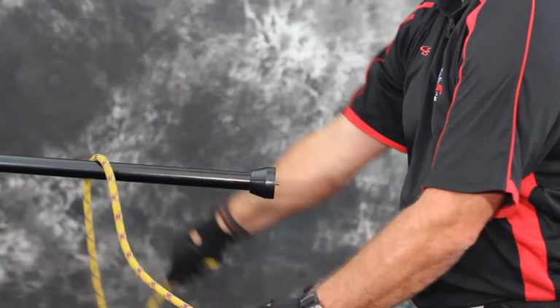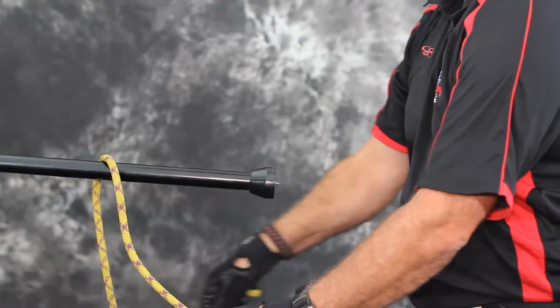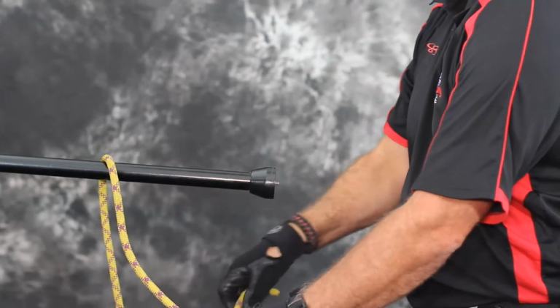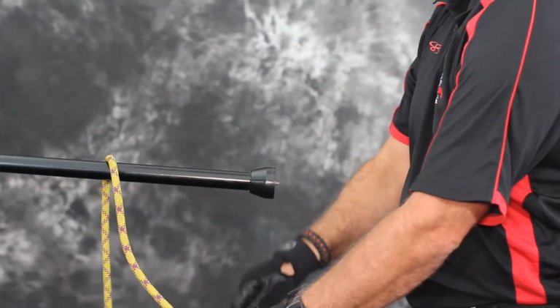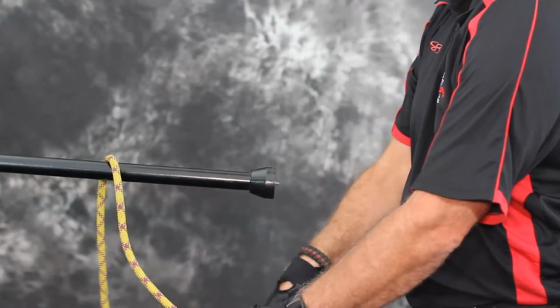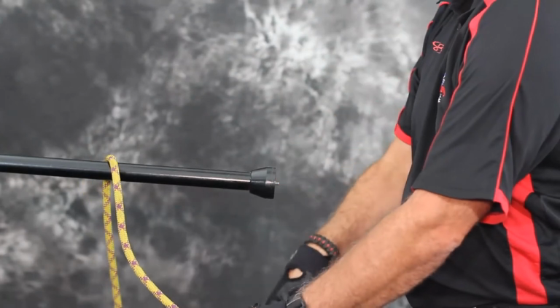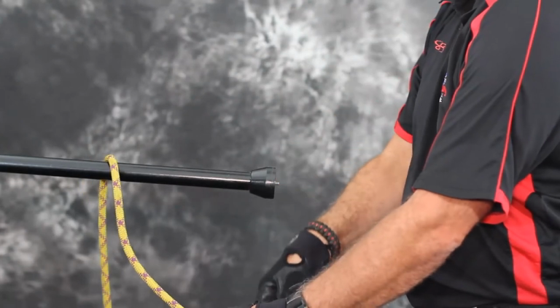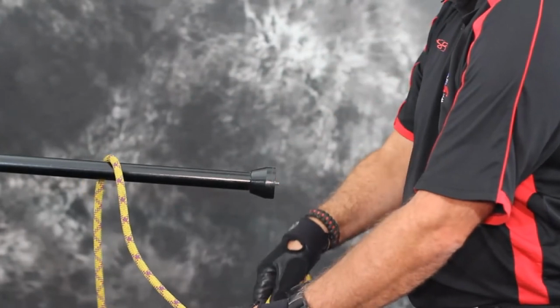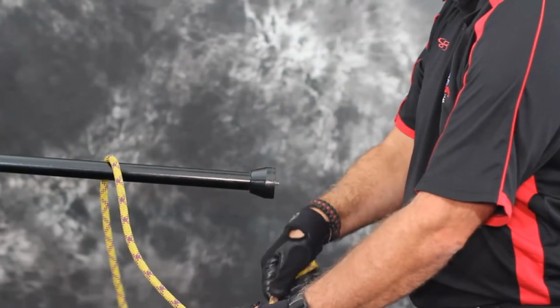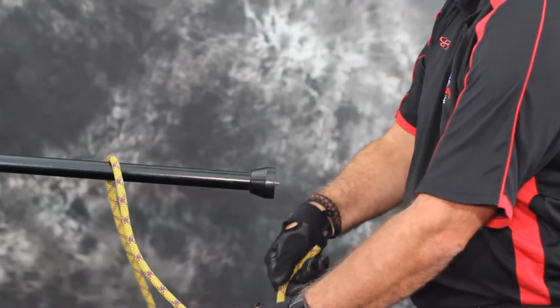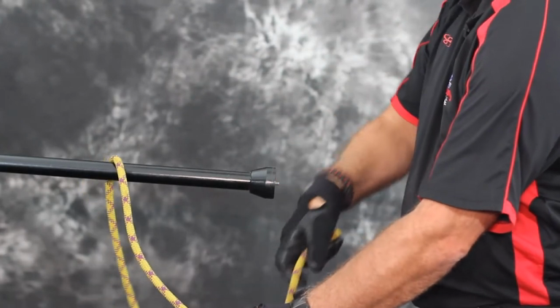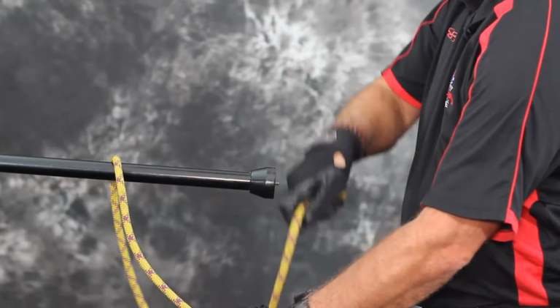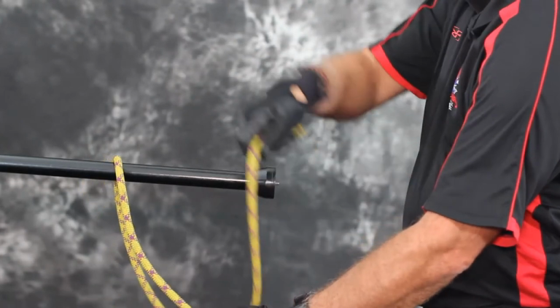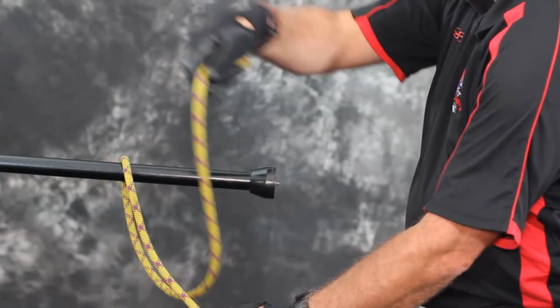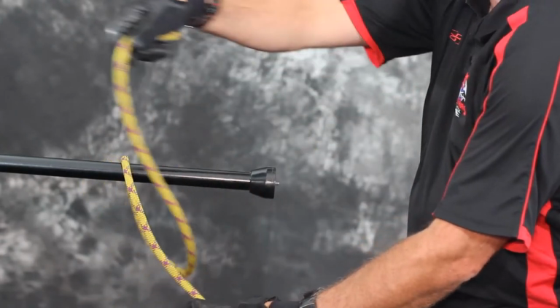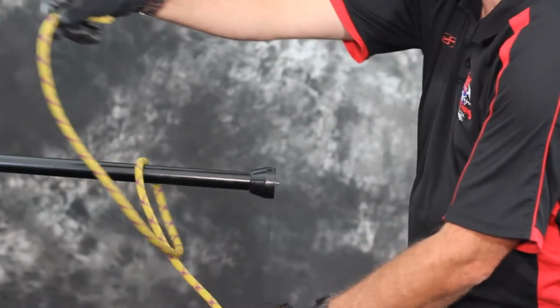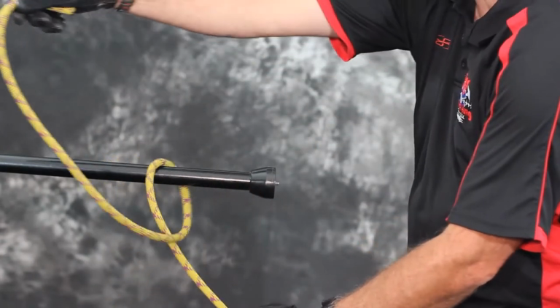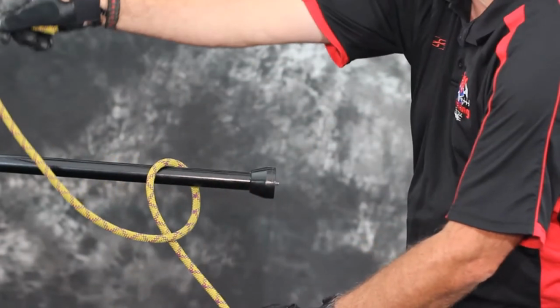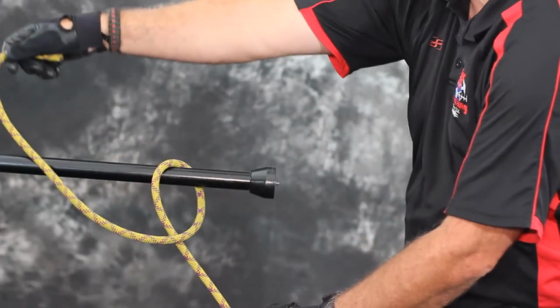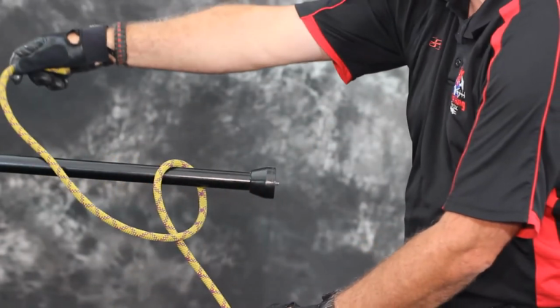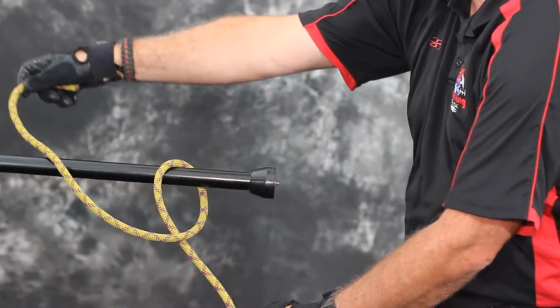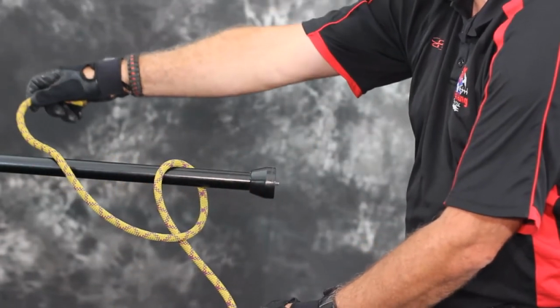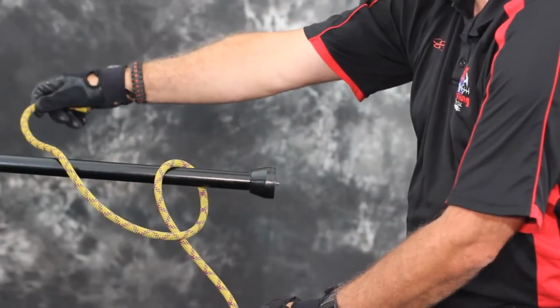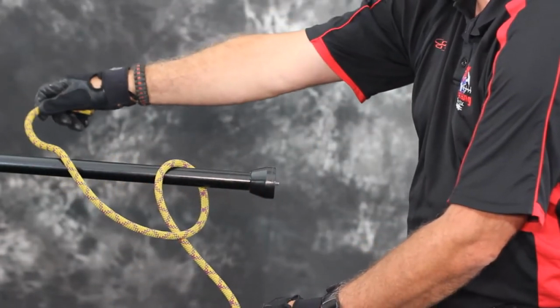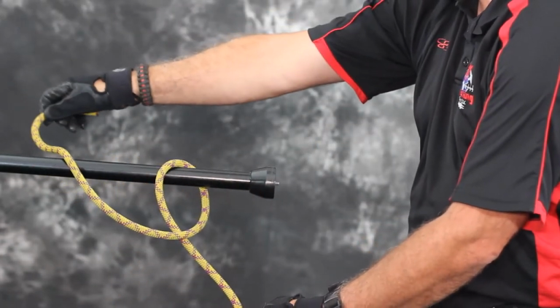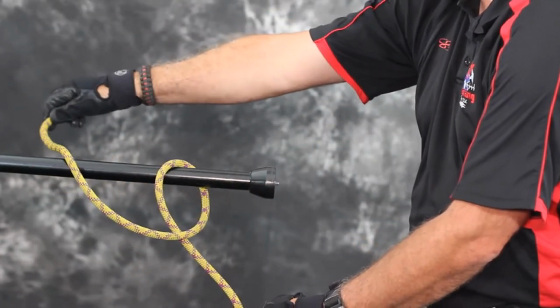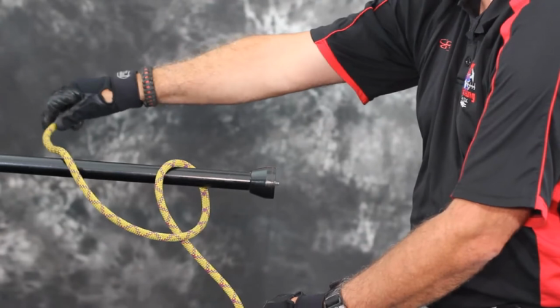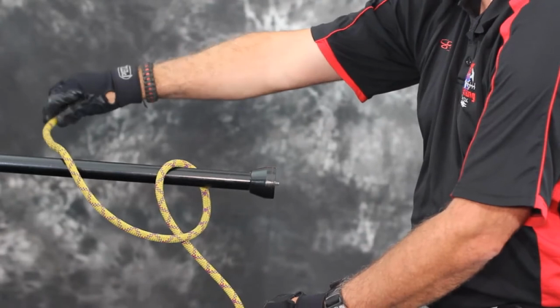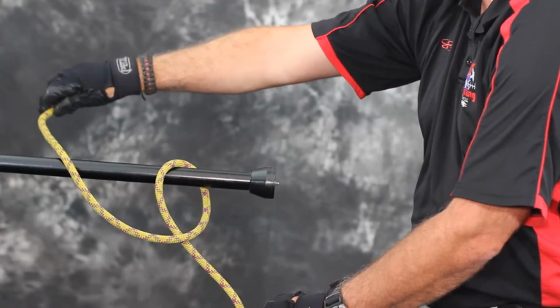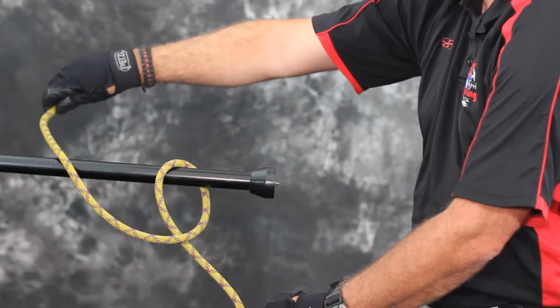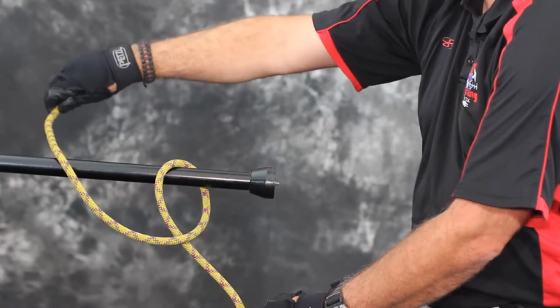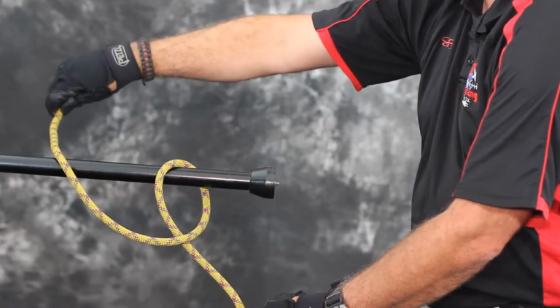Step 2. Make a complete loop around the object with the working end crossing over the standing part of the rope.